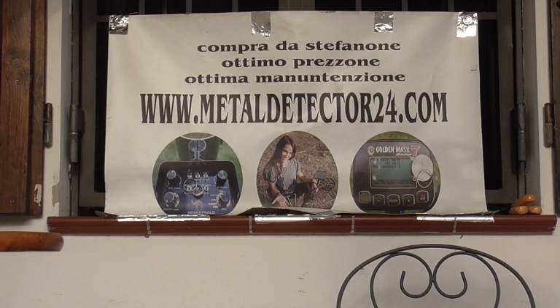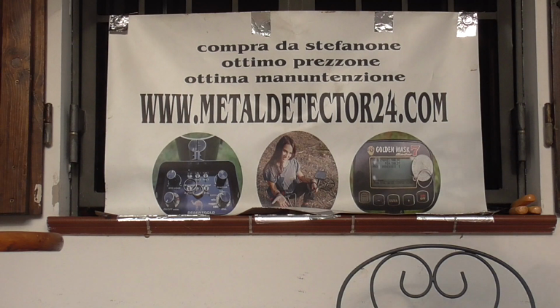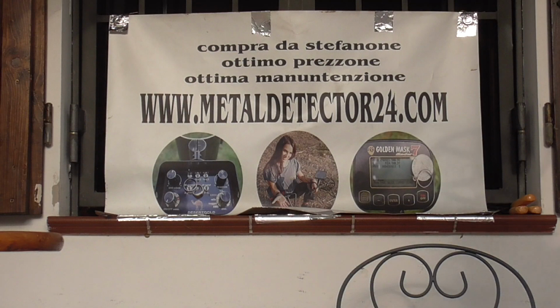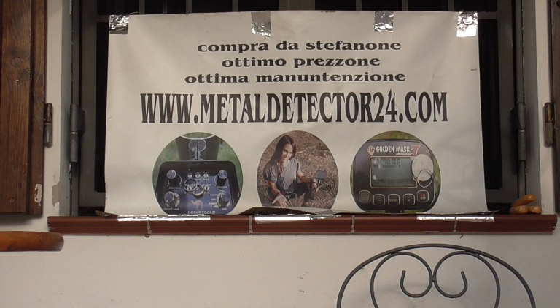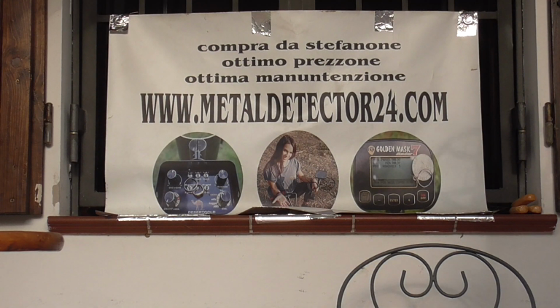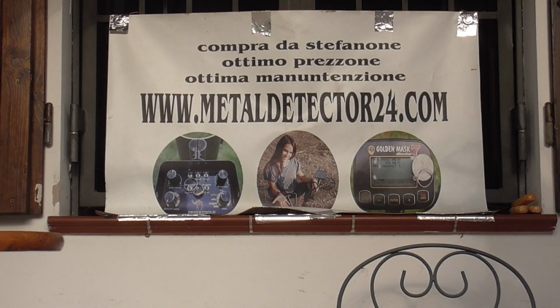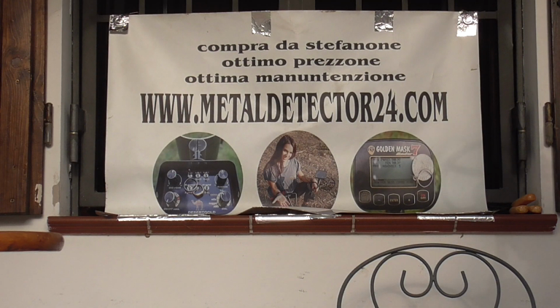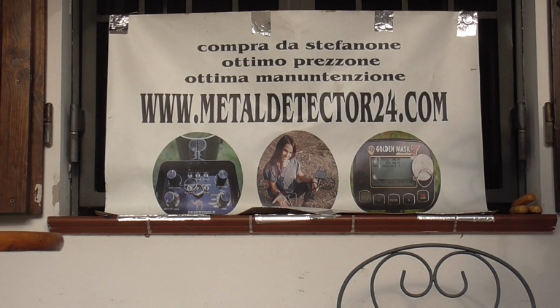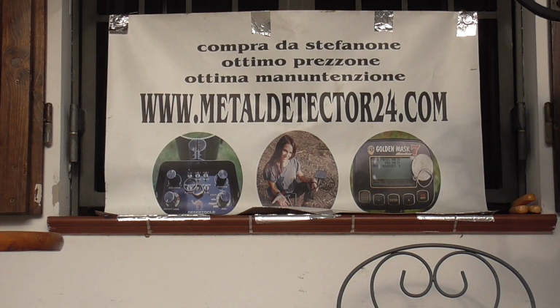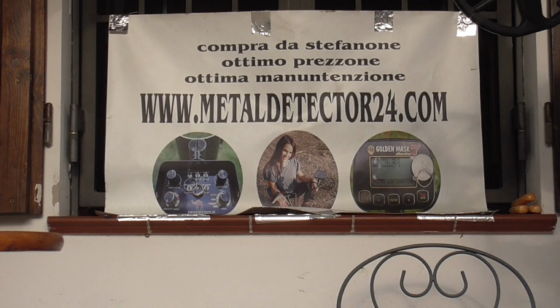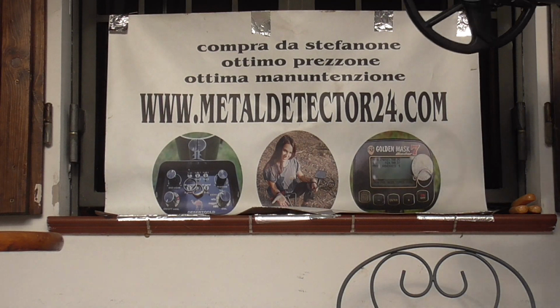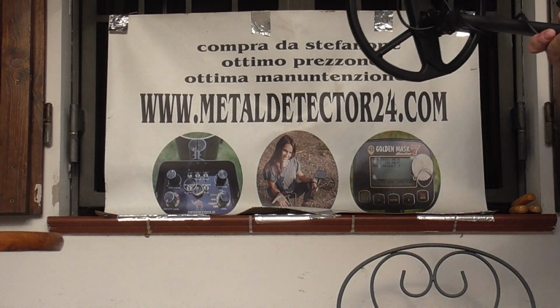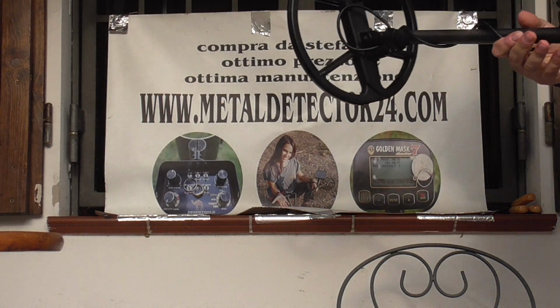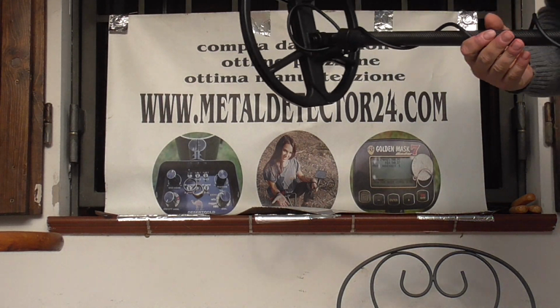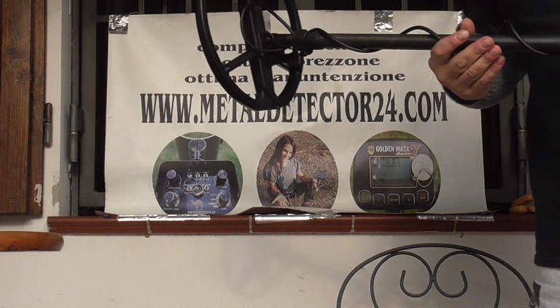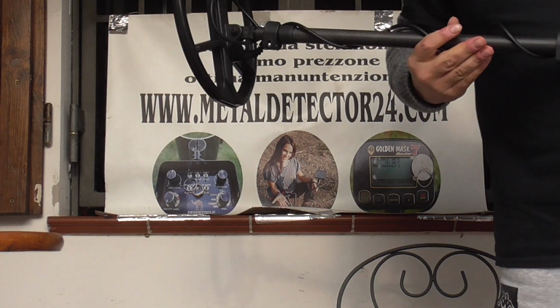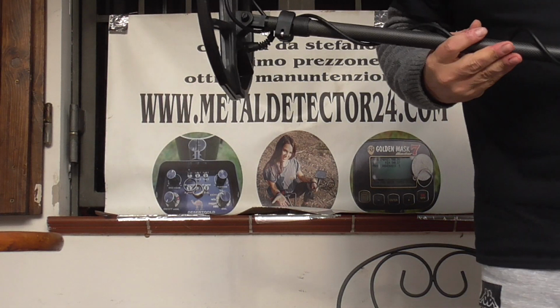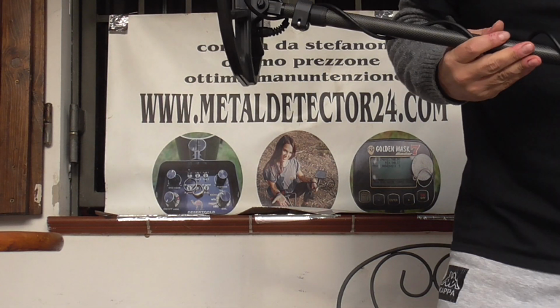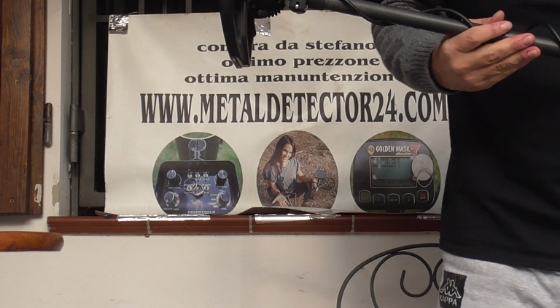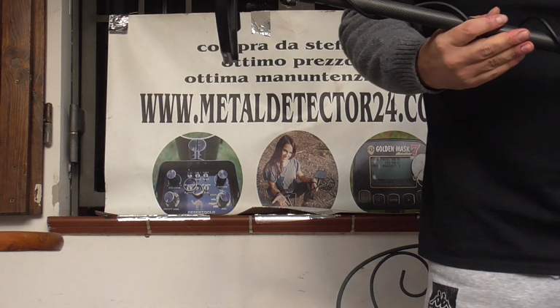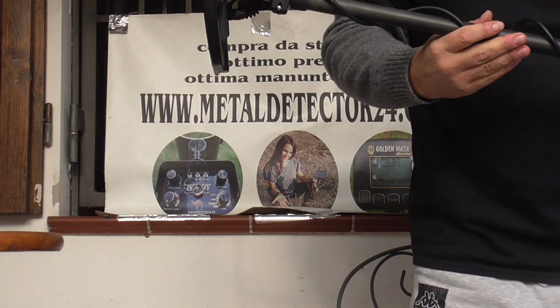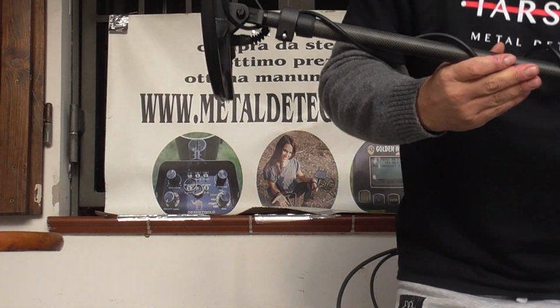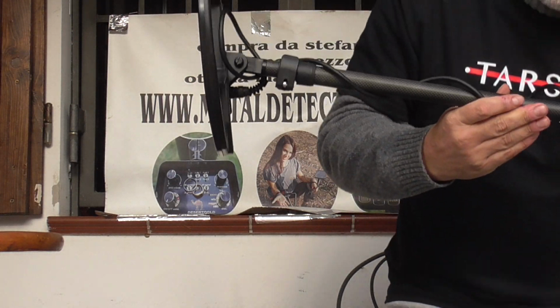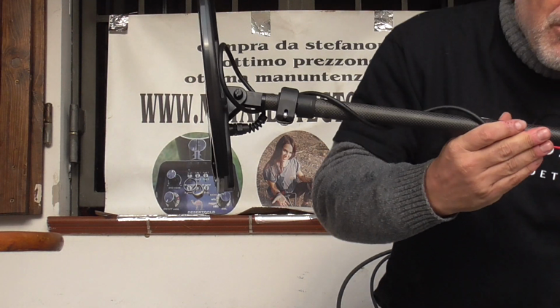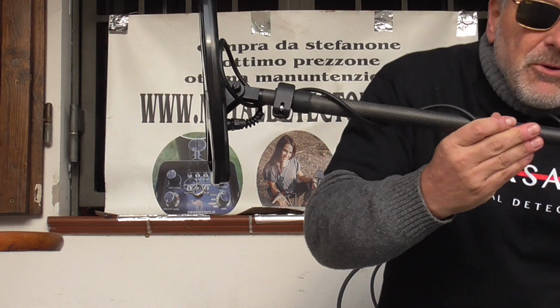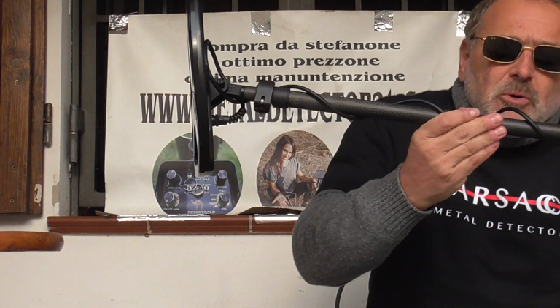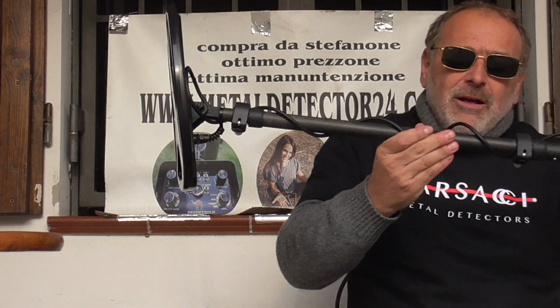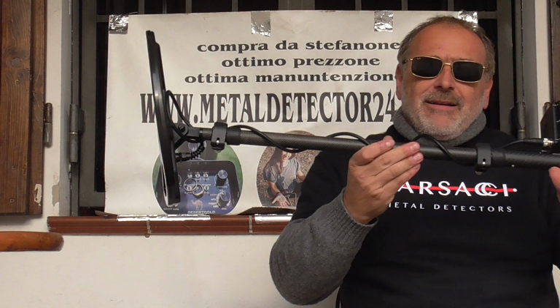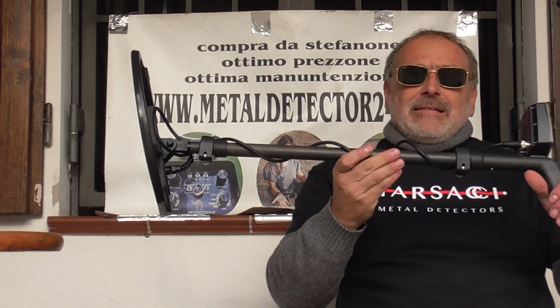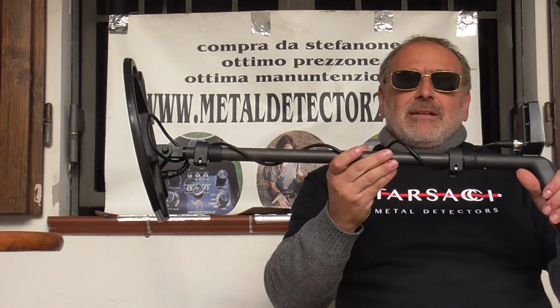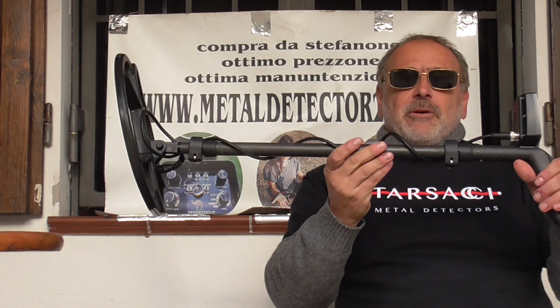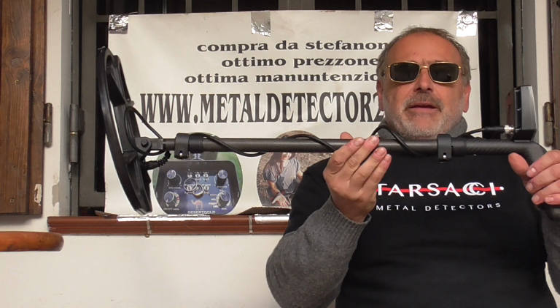Hello treasure hunters, rail hunters, how are you? Everything okay?